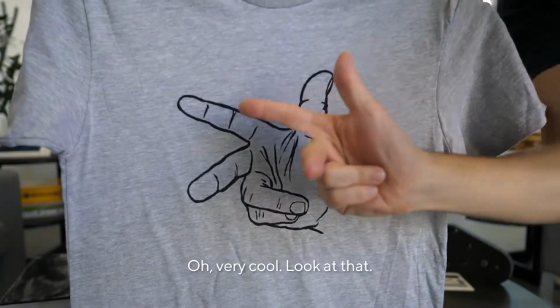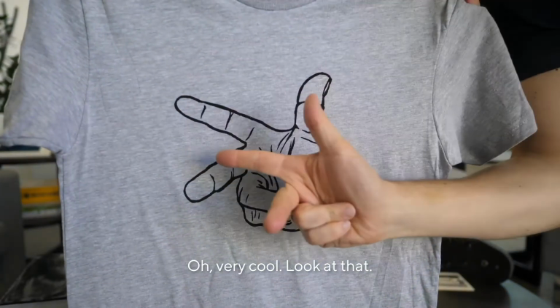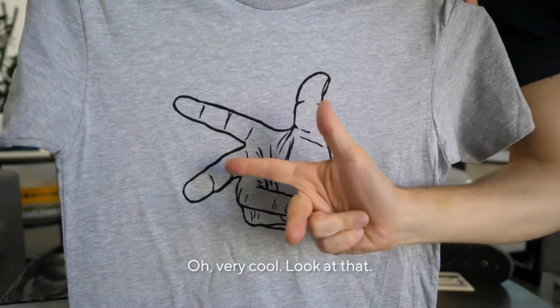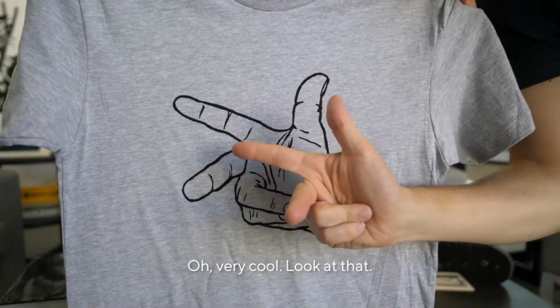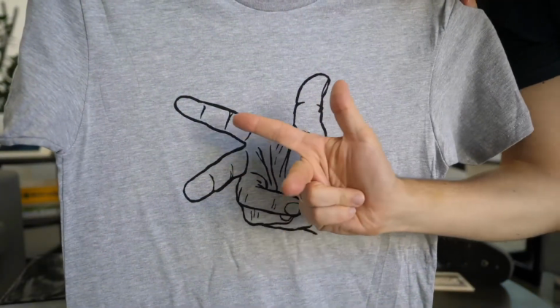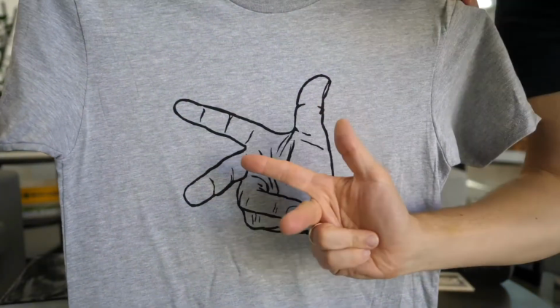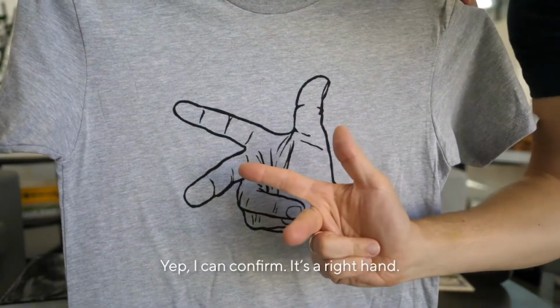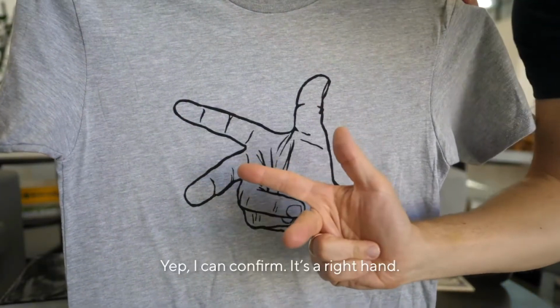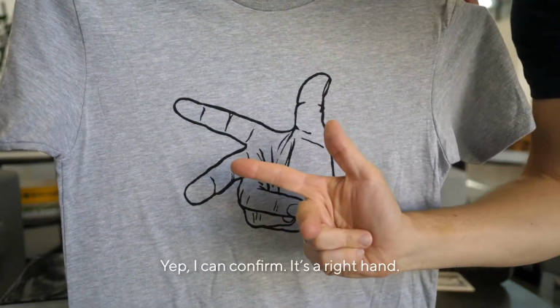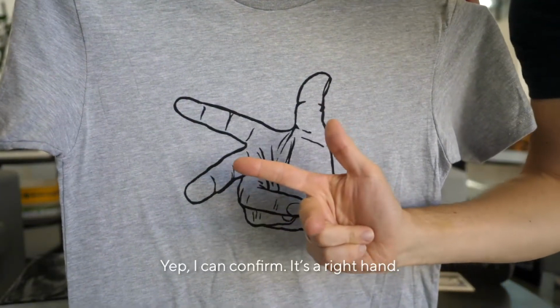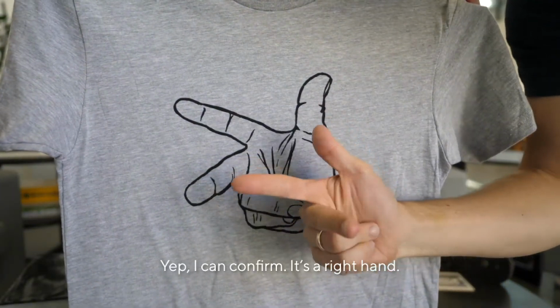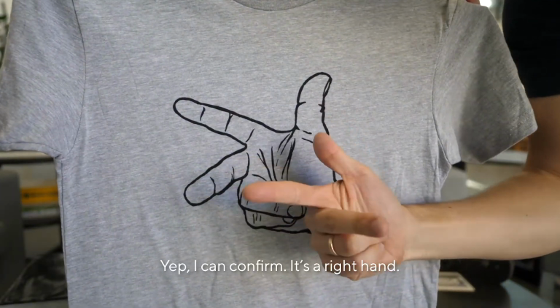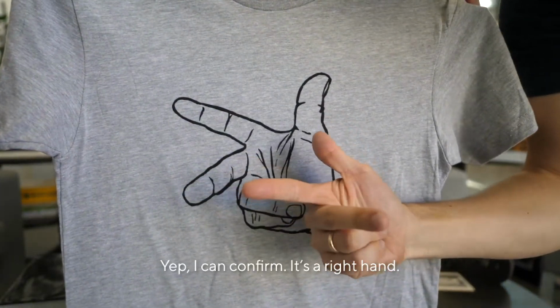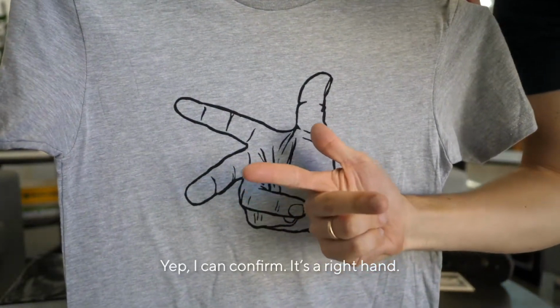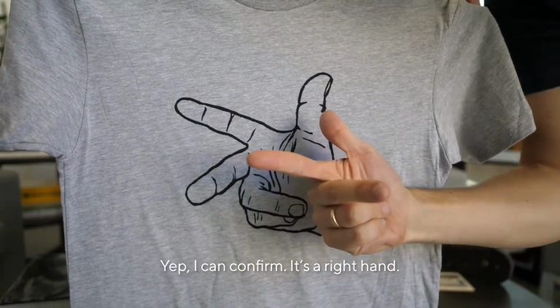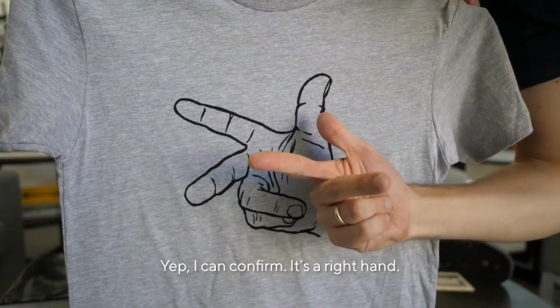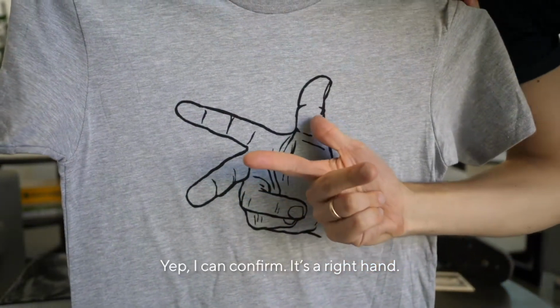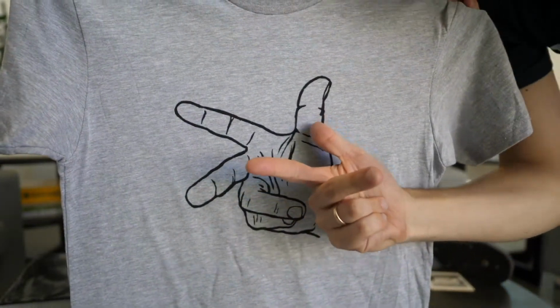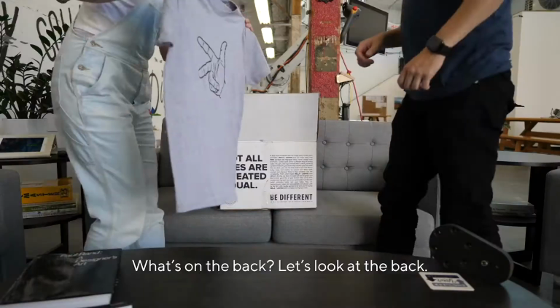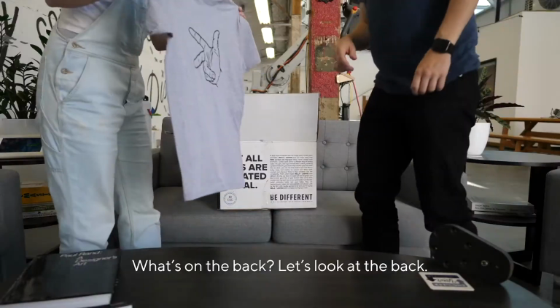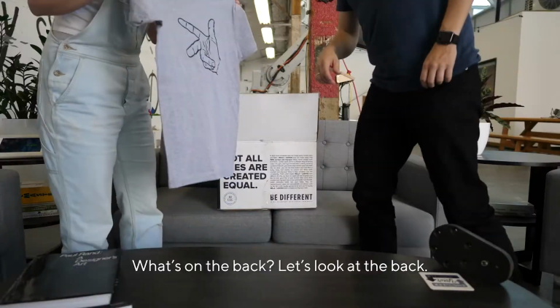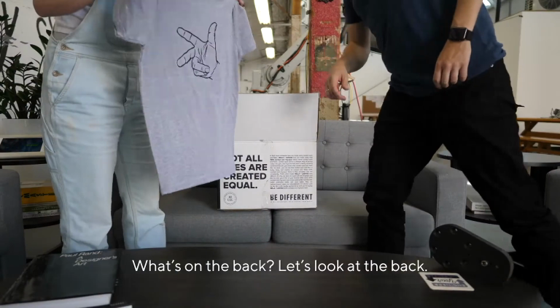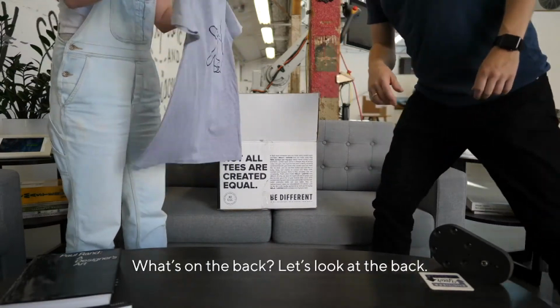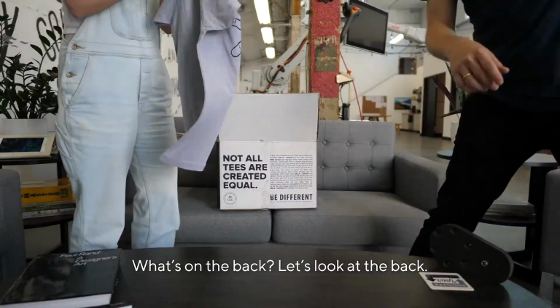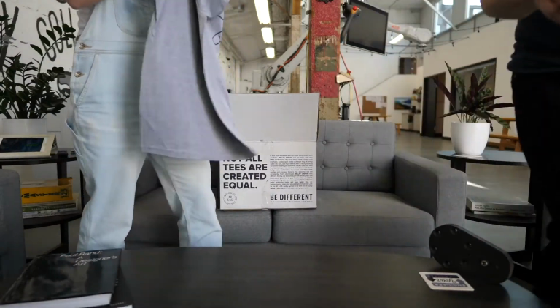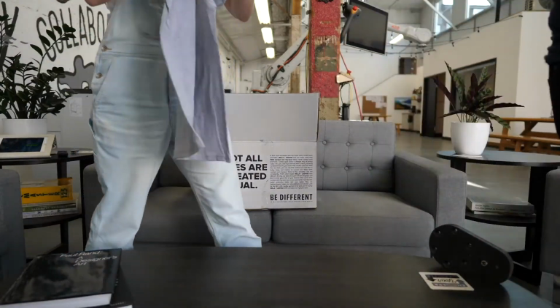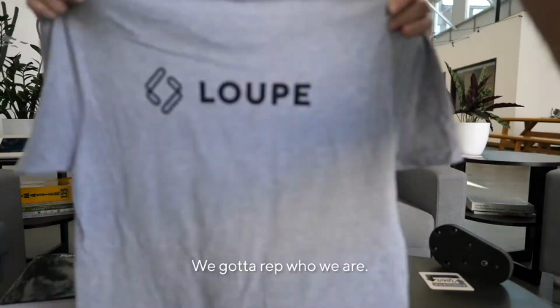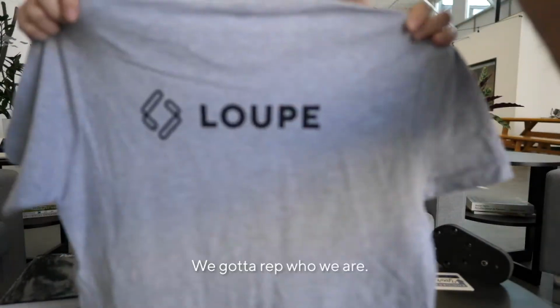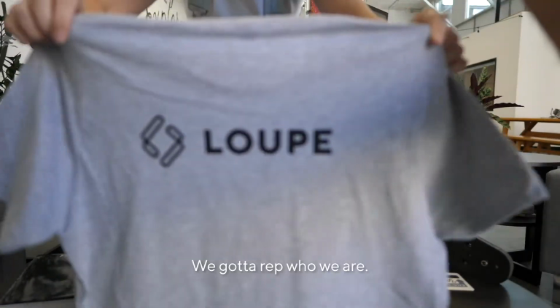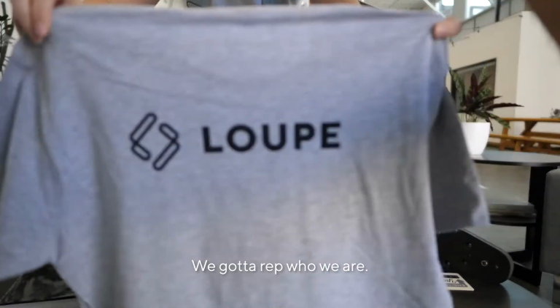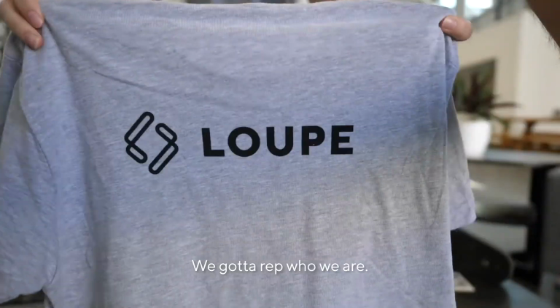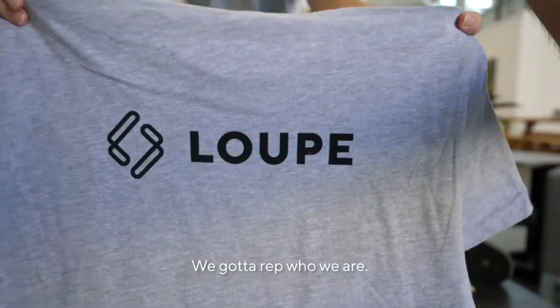Very cool. Look at that. I can confirm — it's a right hand. What's on the back? Let's look at the back. We got to rep who we are.